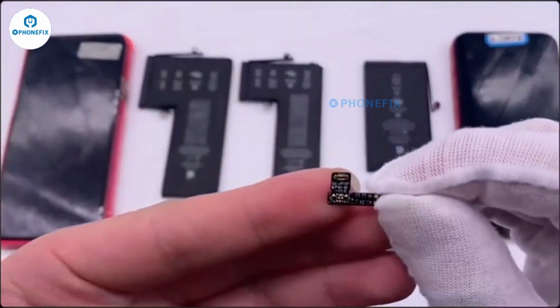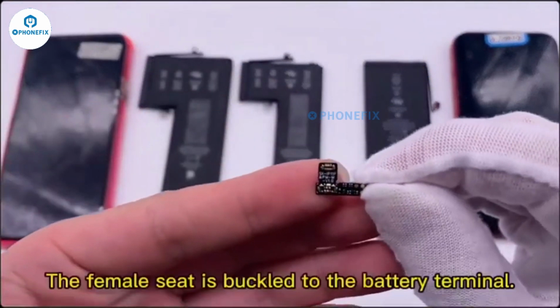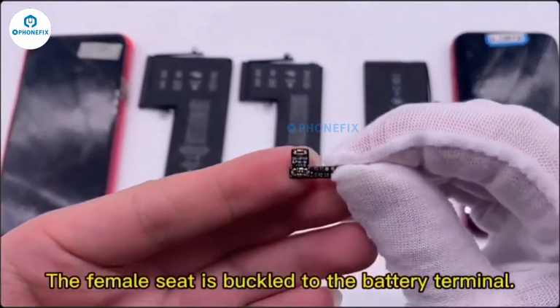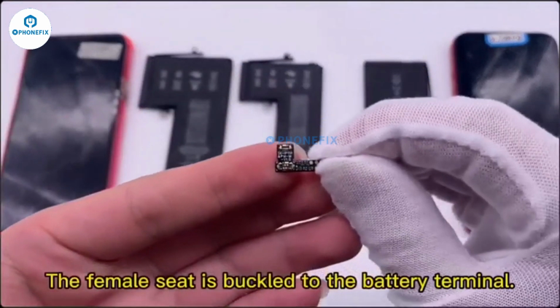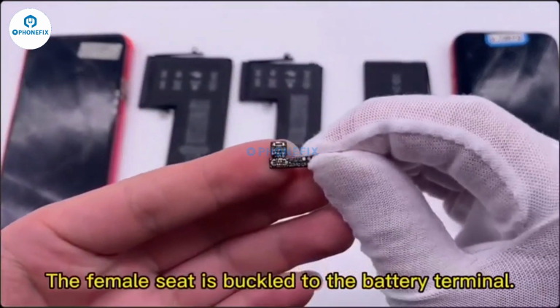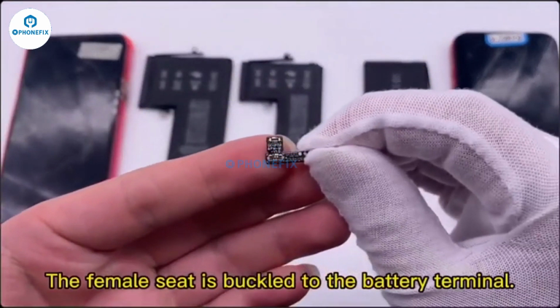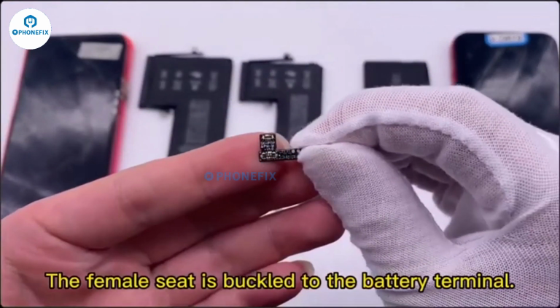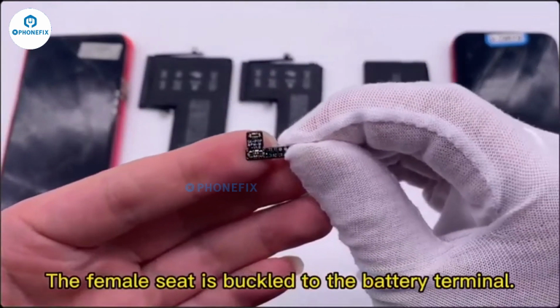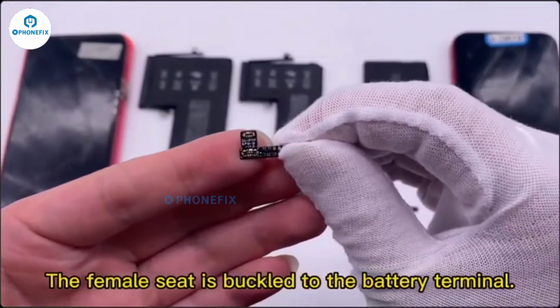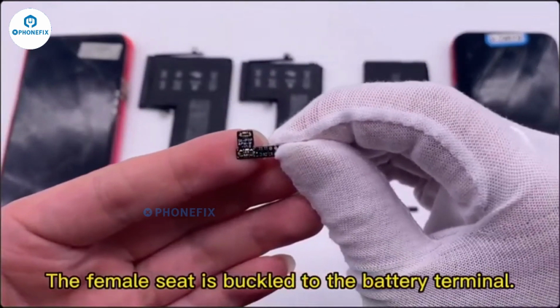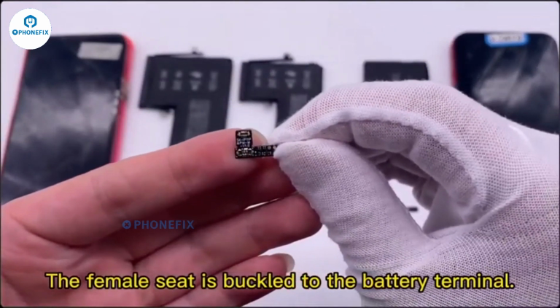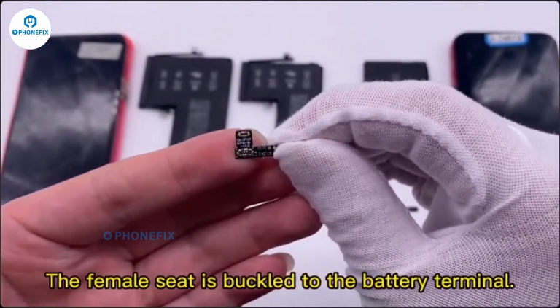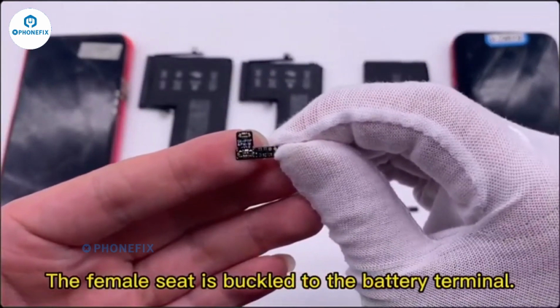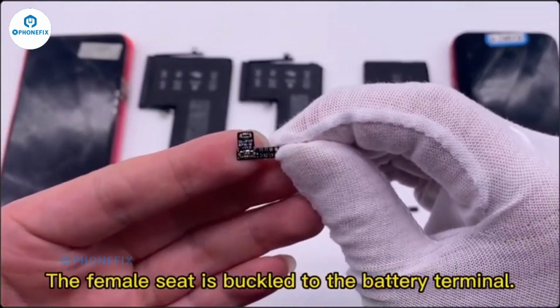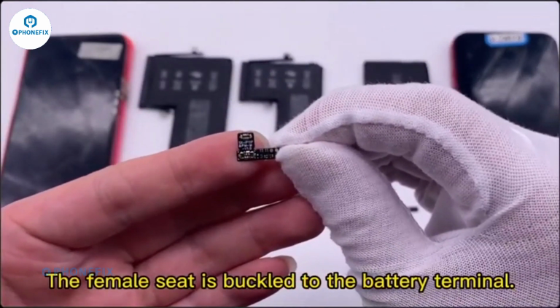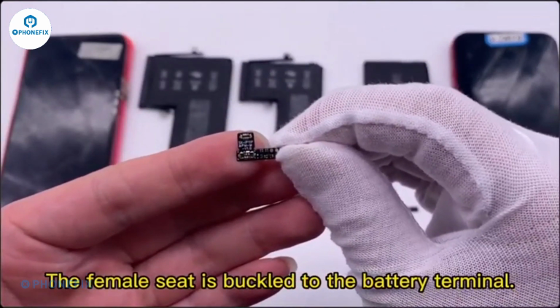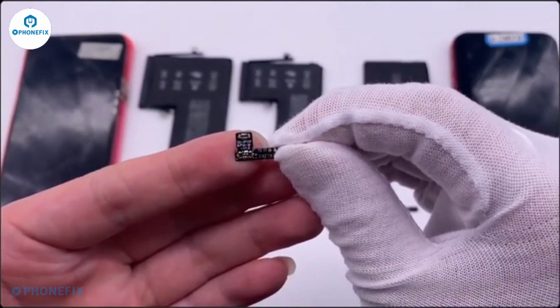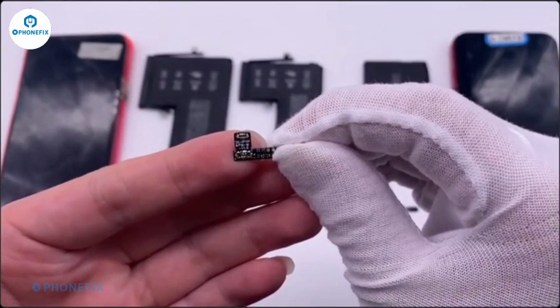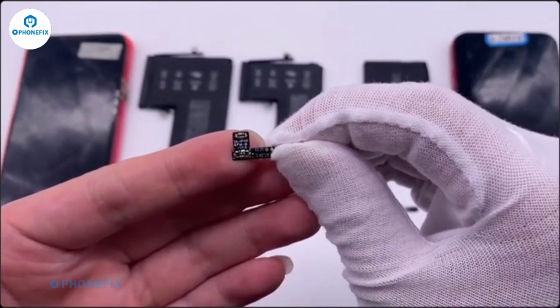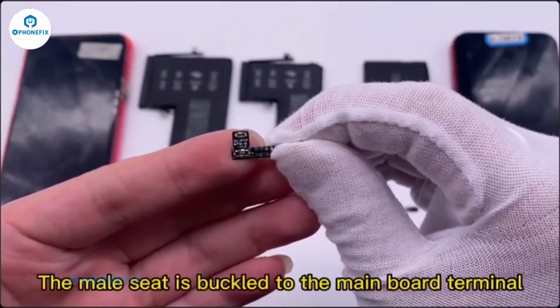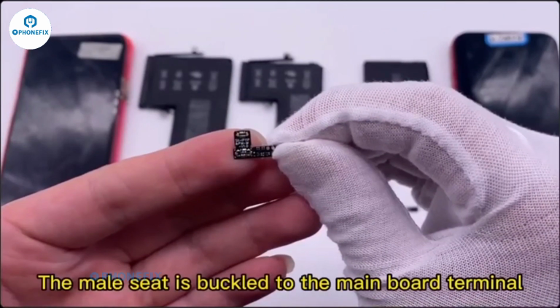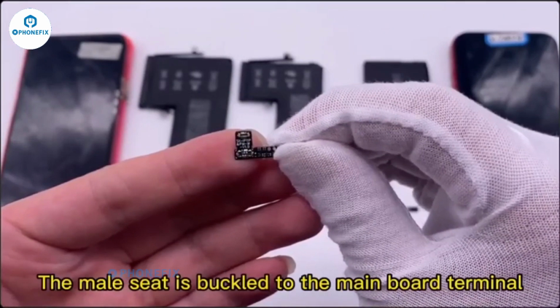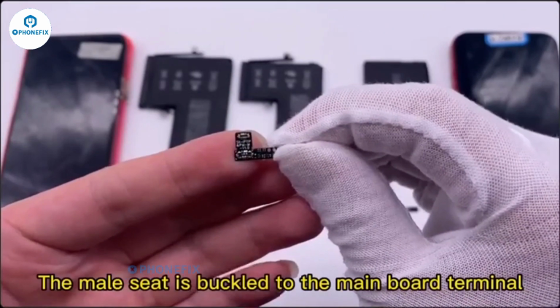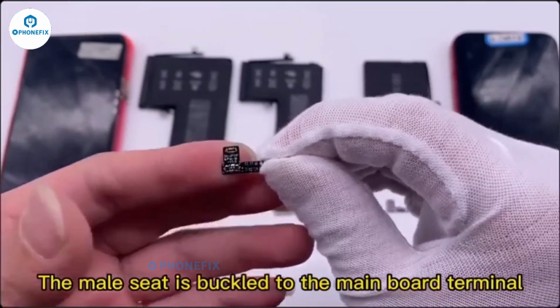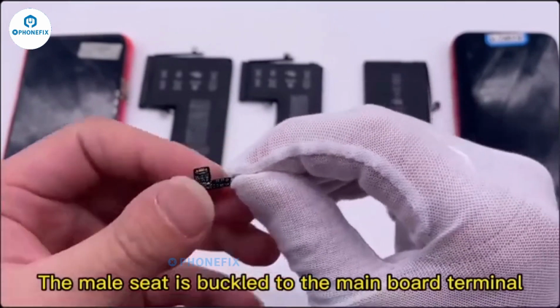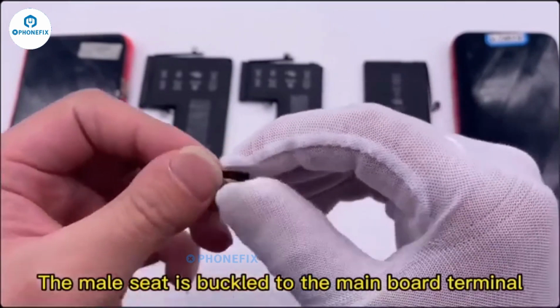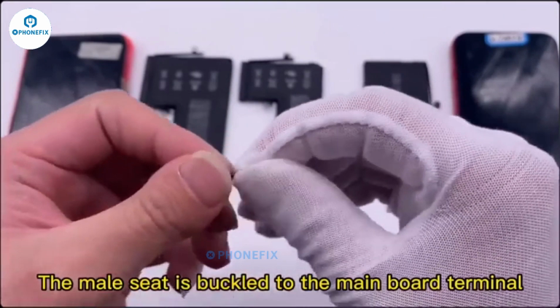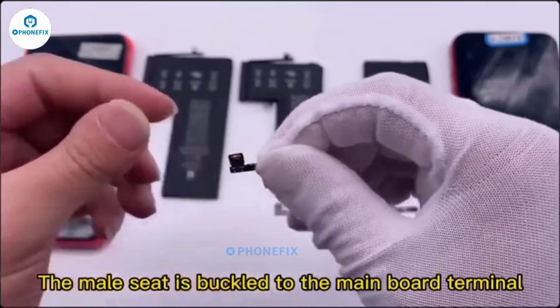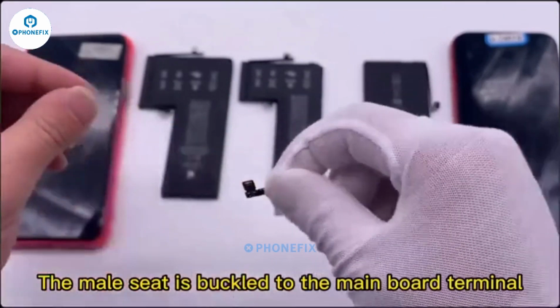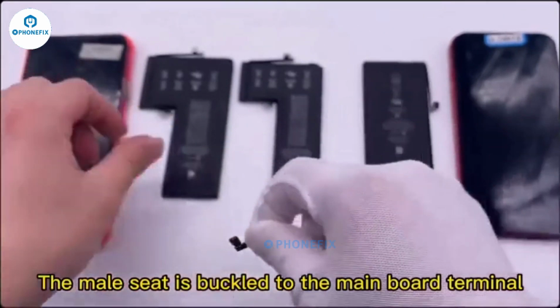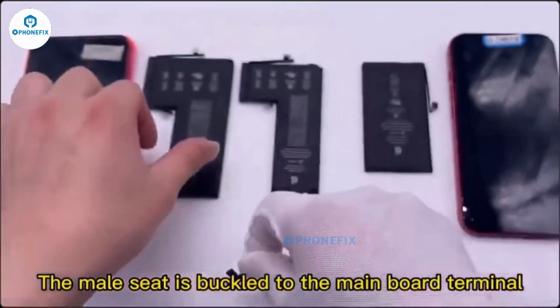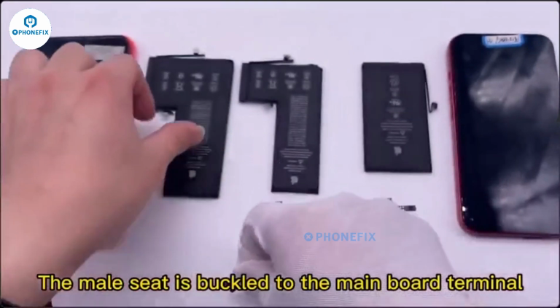The female seat is buckled to the battery terminal. The male seat is buckled to the main board terminal.